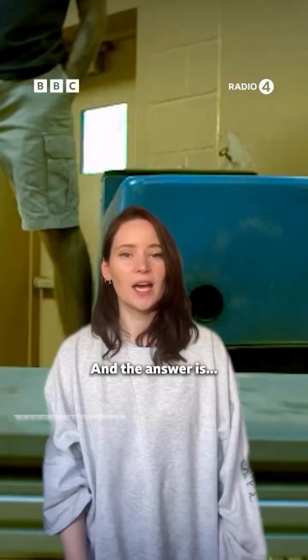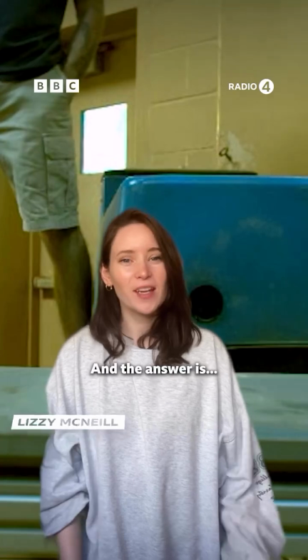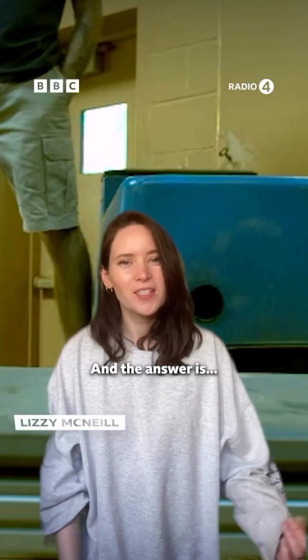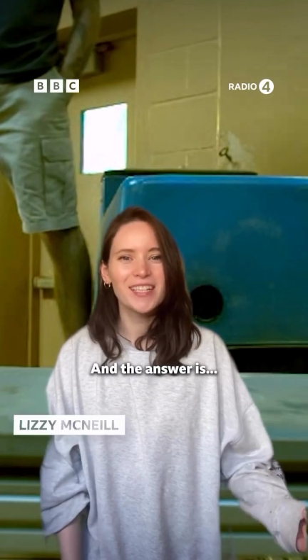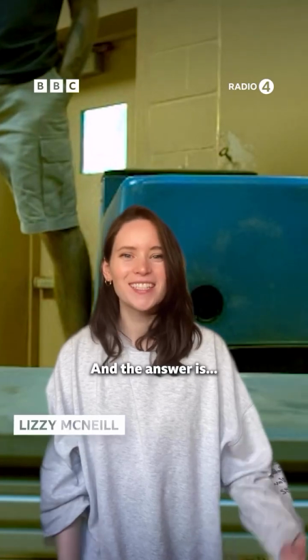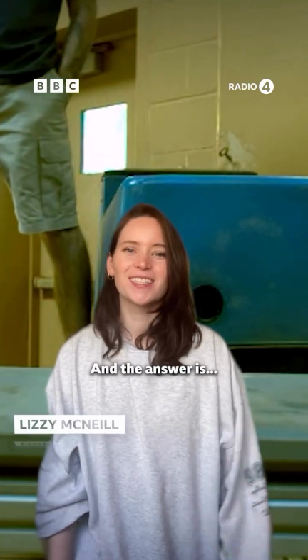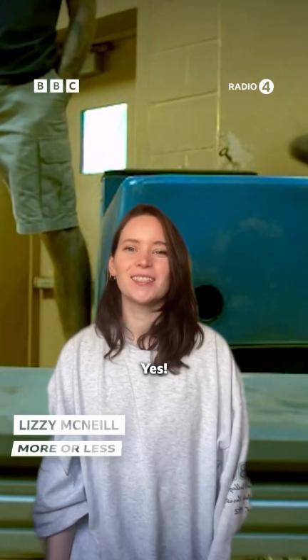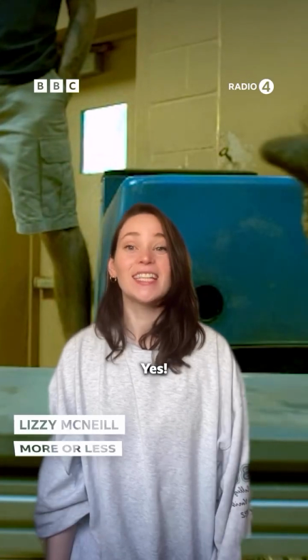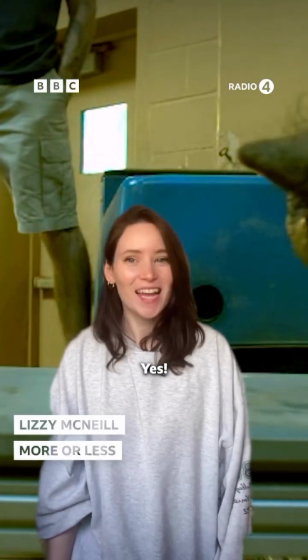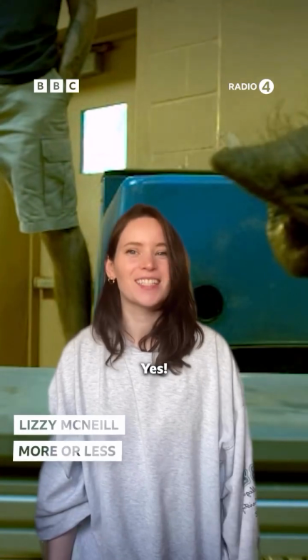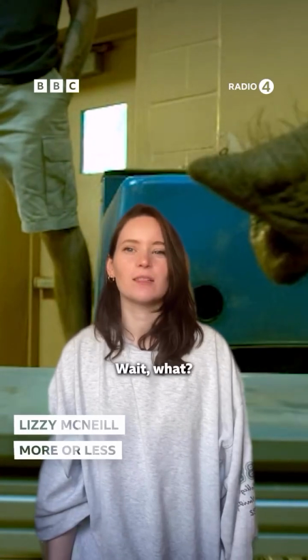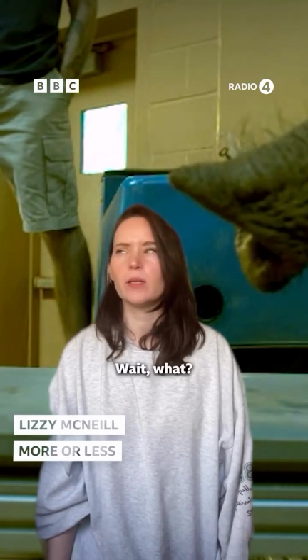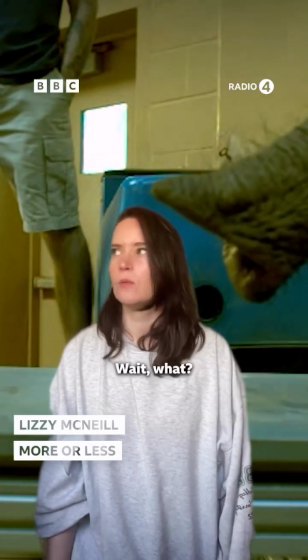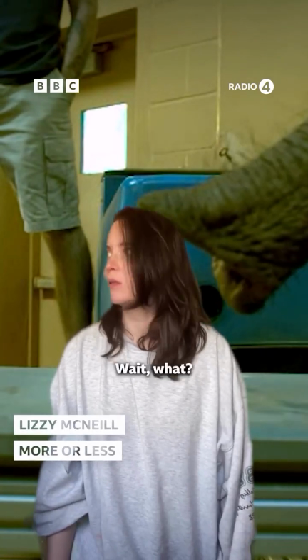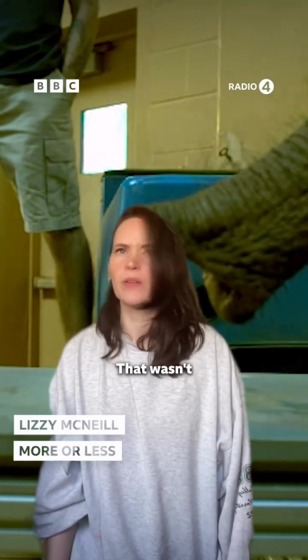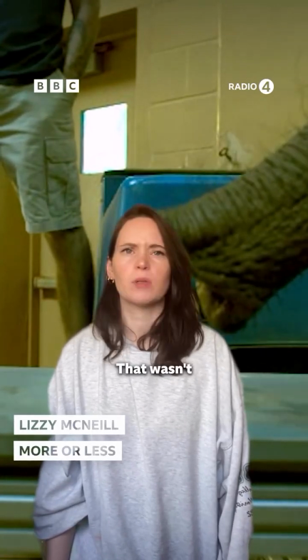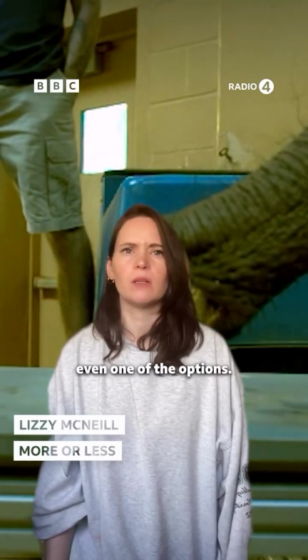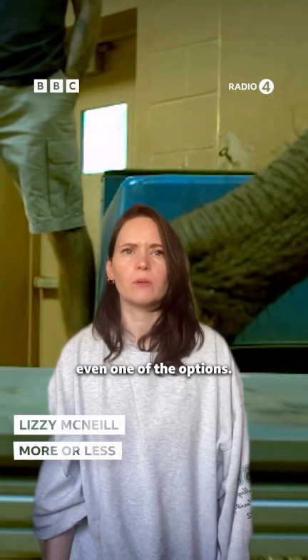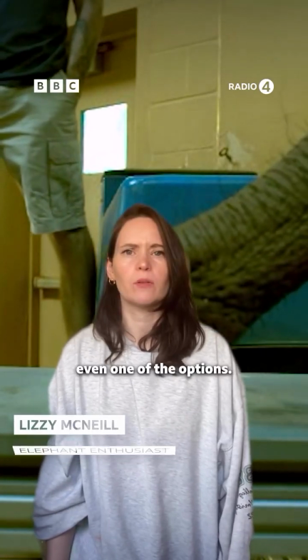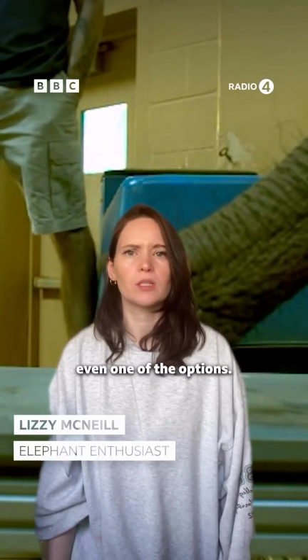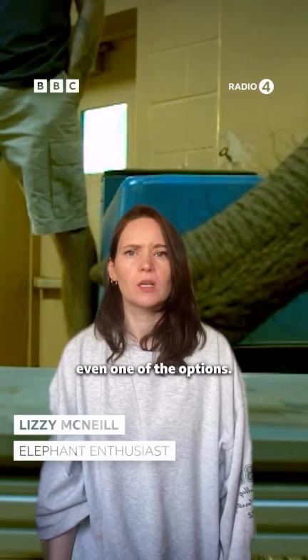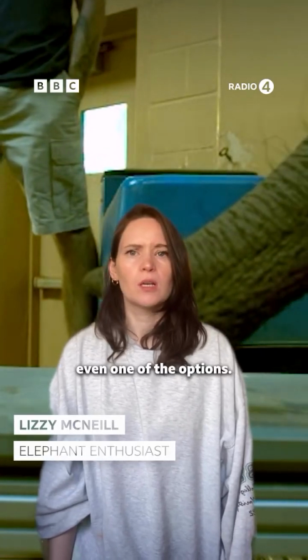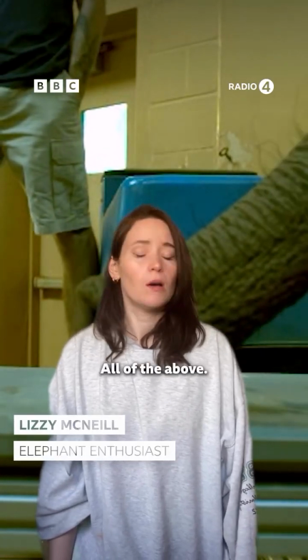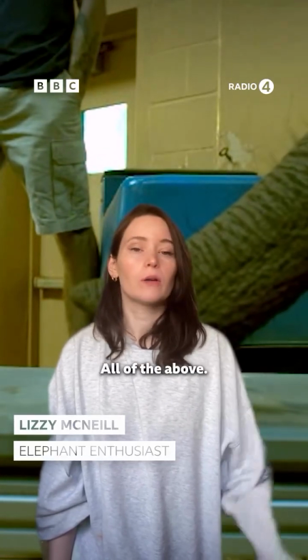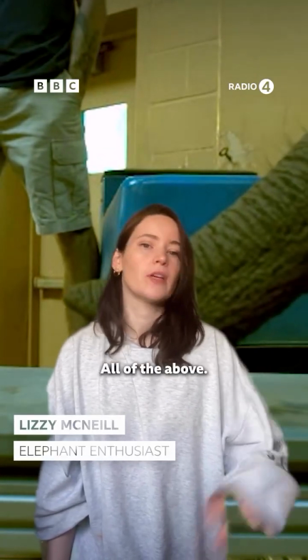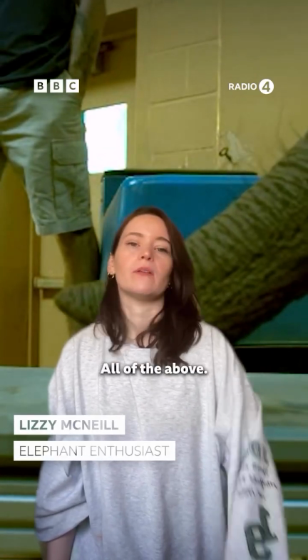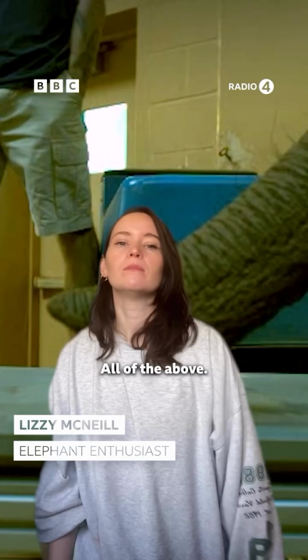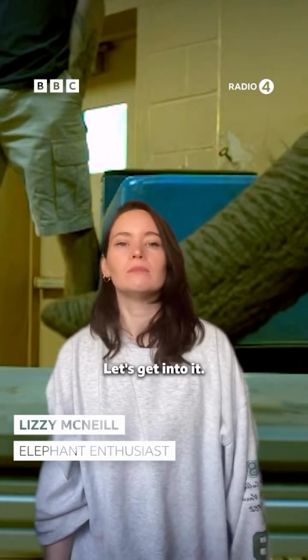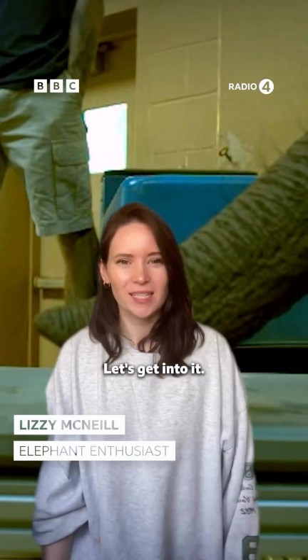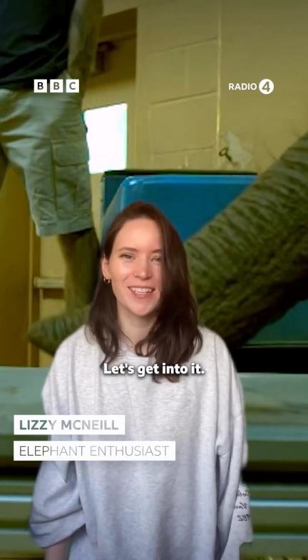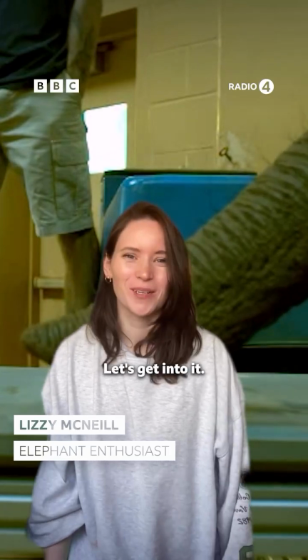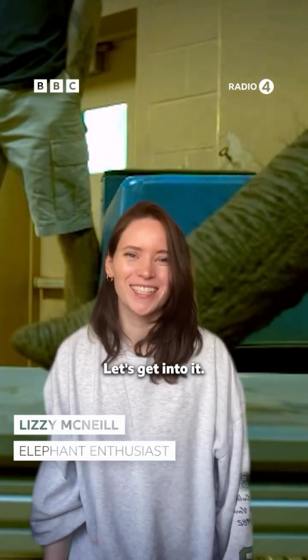And the answer is yes! Wait, what? No, that wasn't even one of the options. All of the above. Let's get into it.